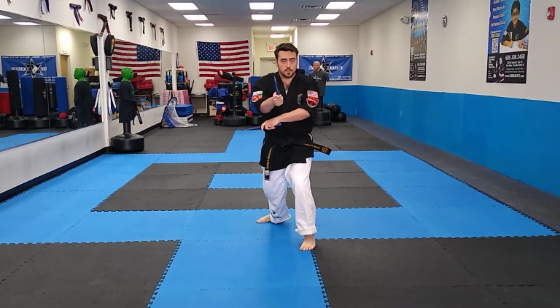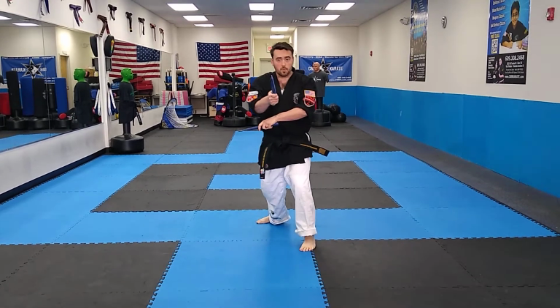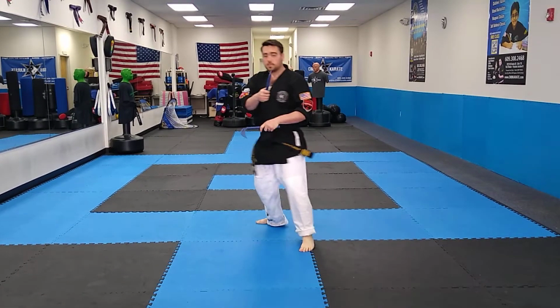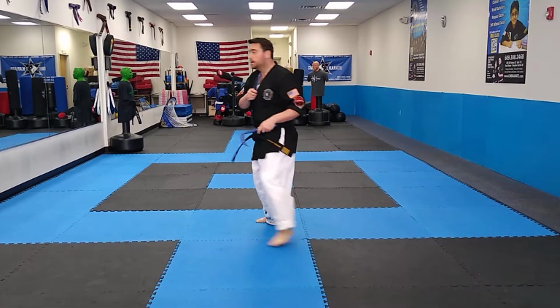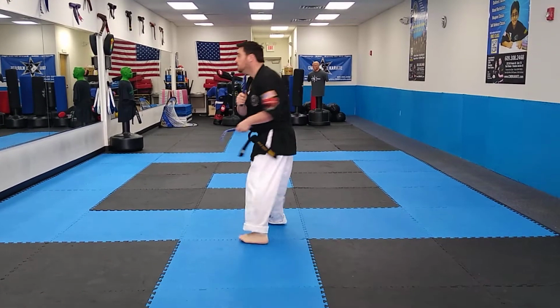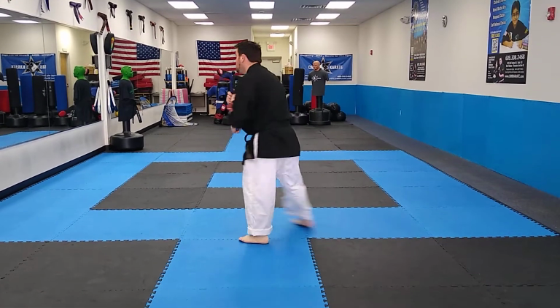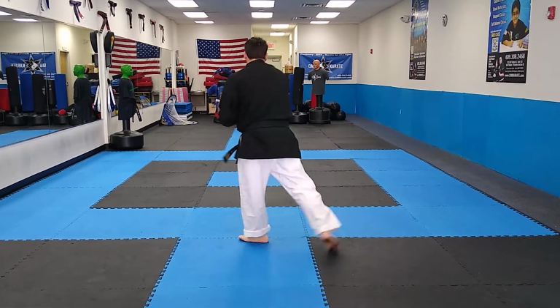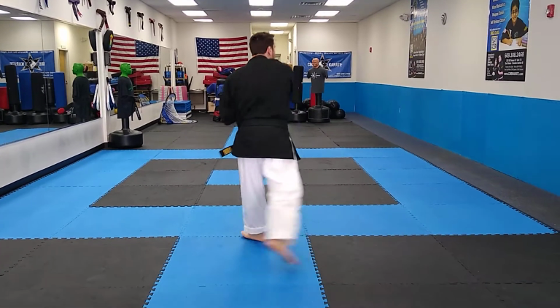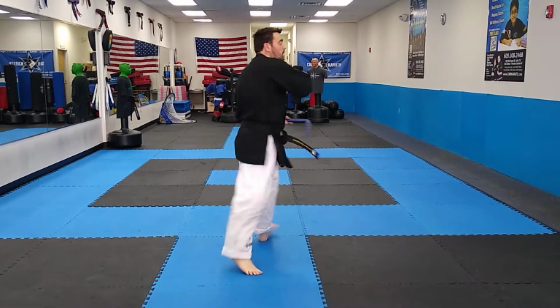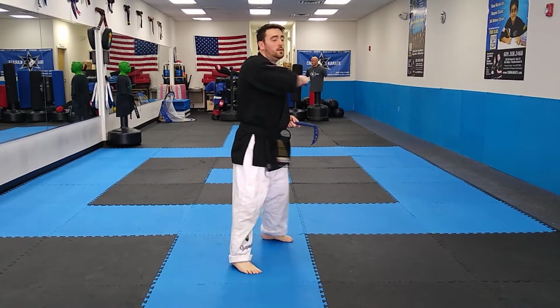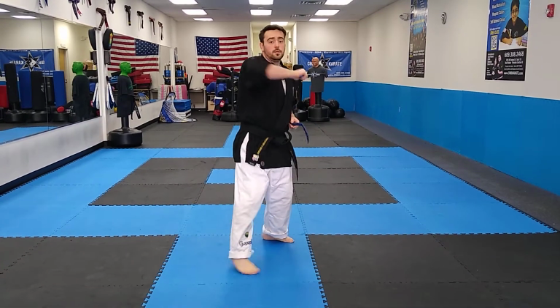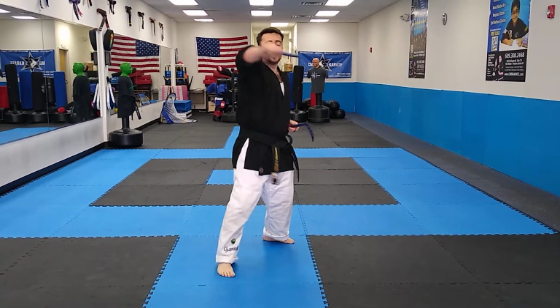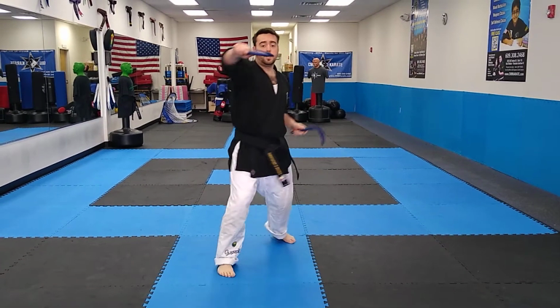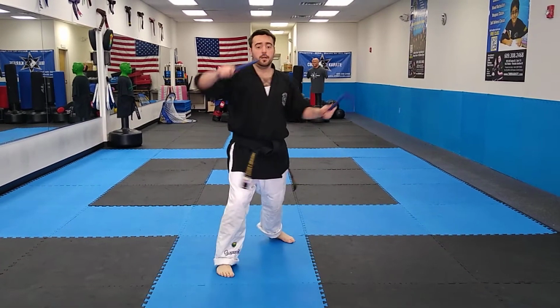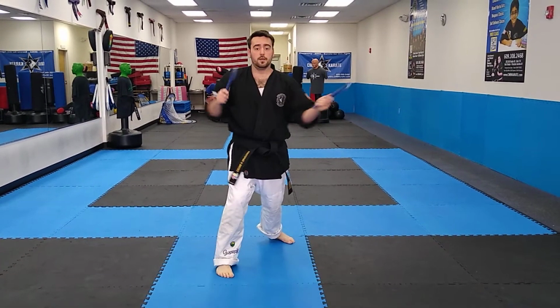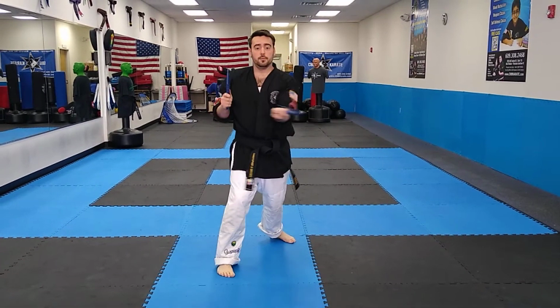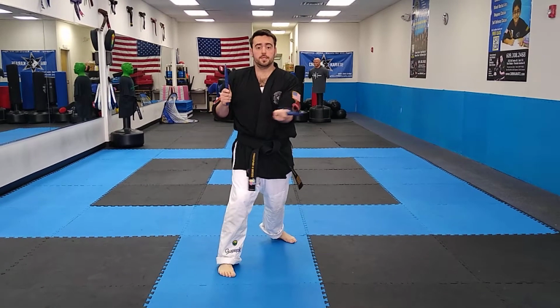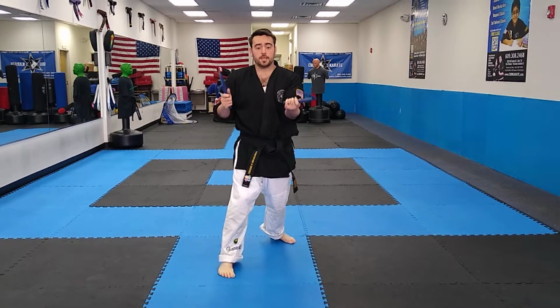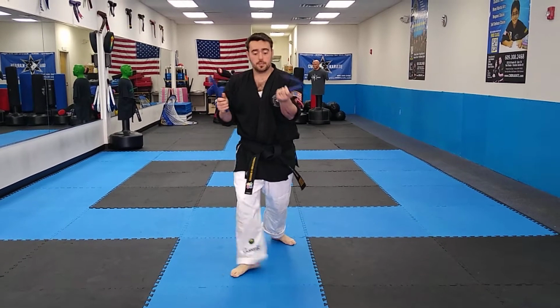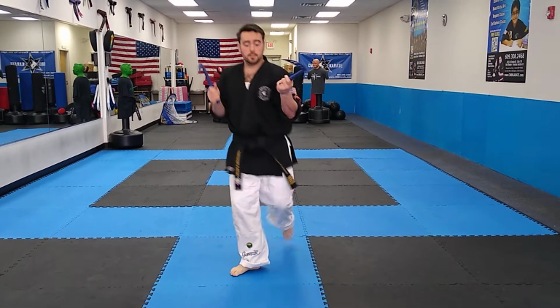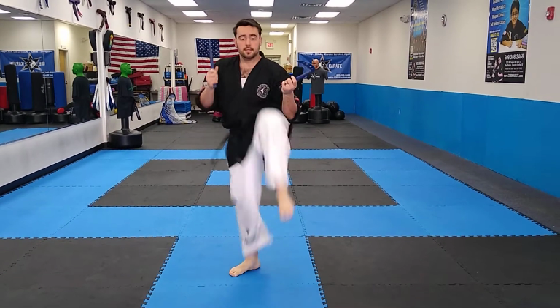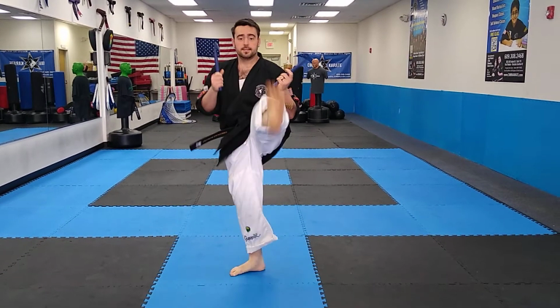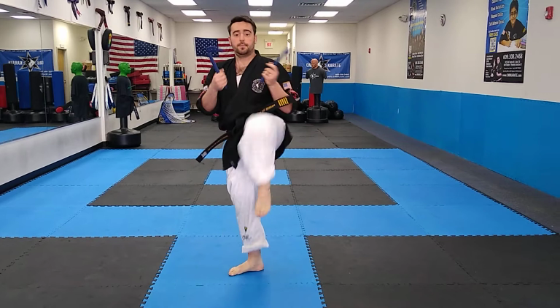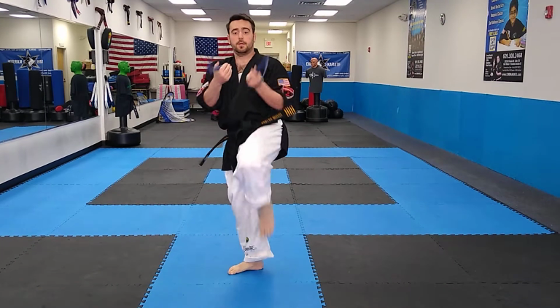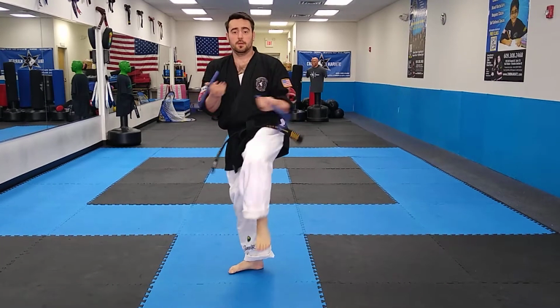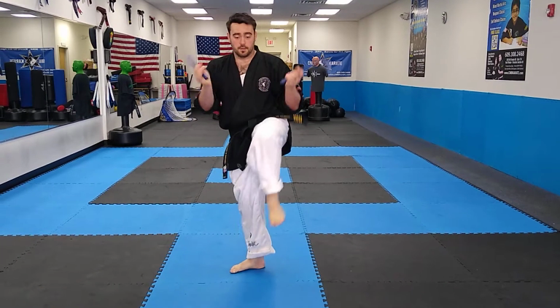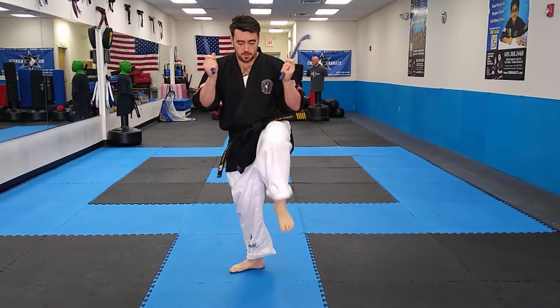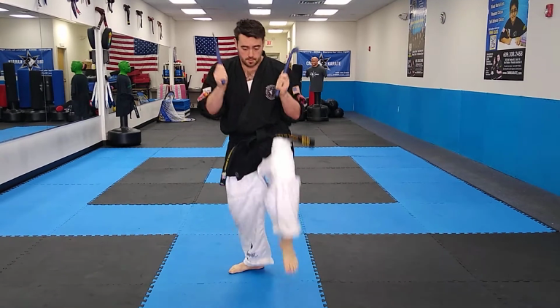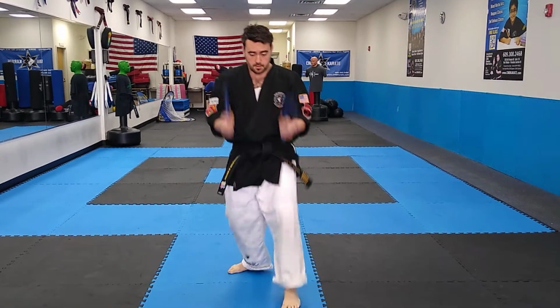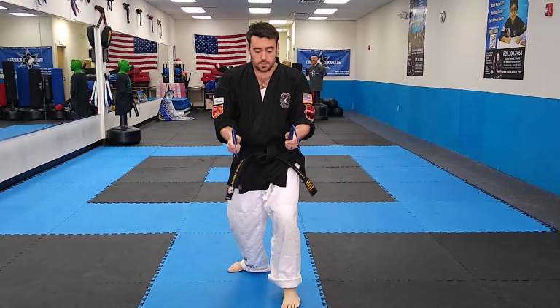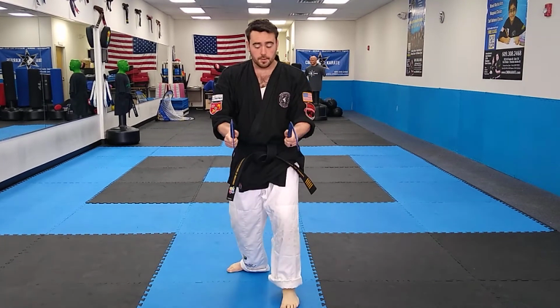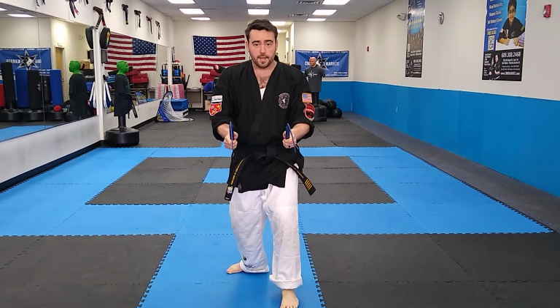Downward strike. Strike. Strike the head. Midsection. Snap kick. Double down.